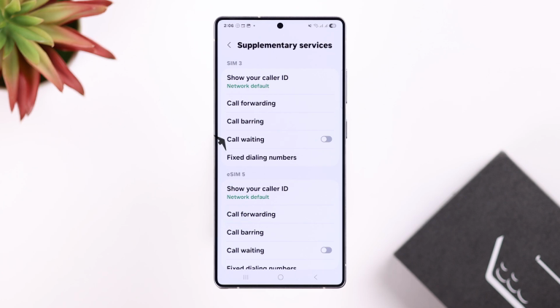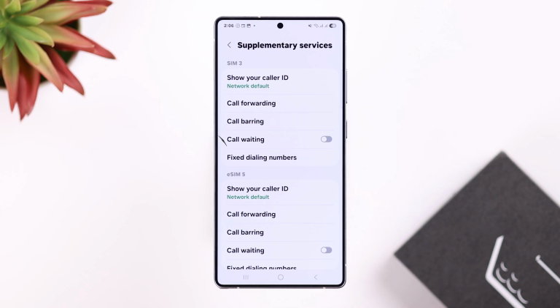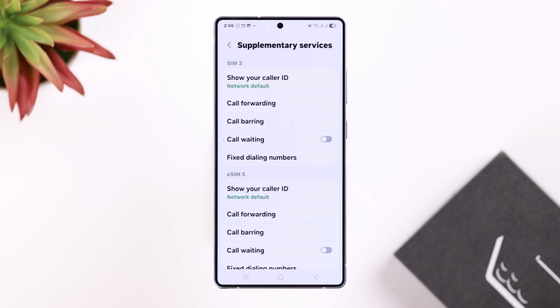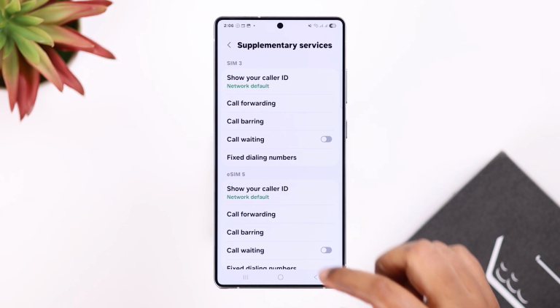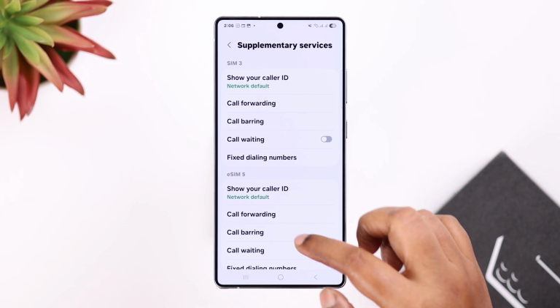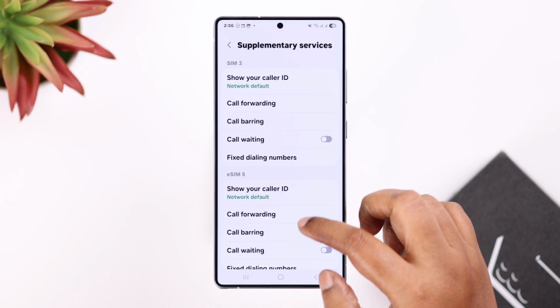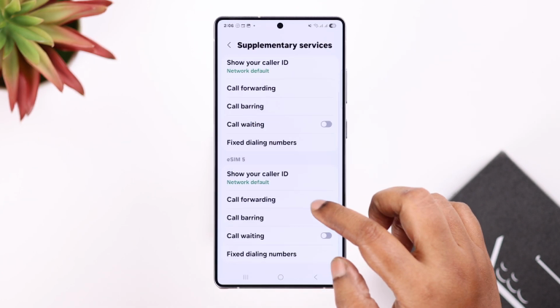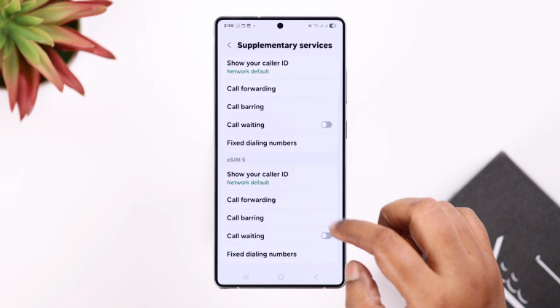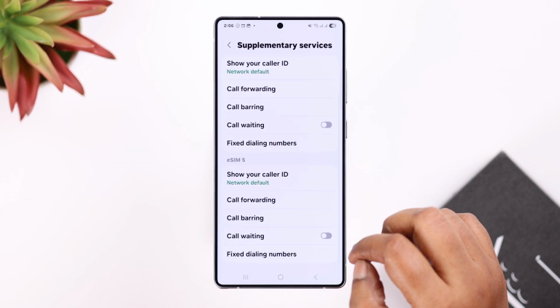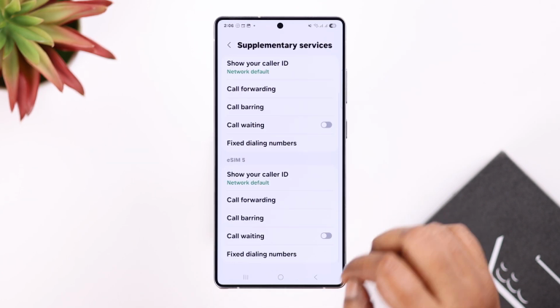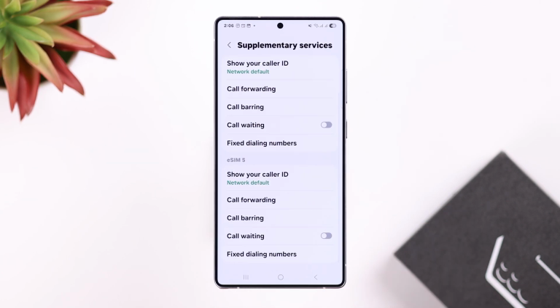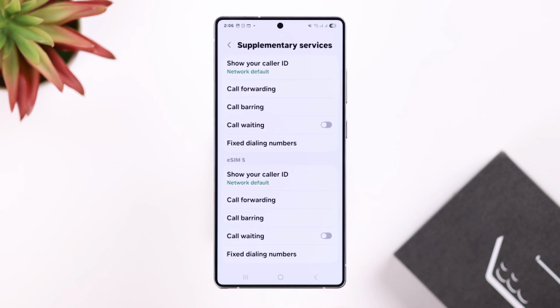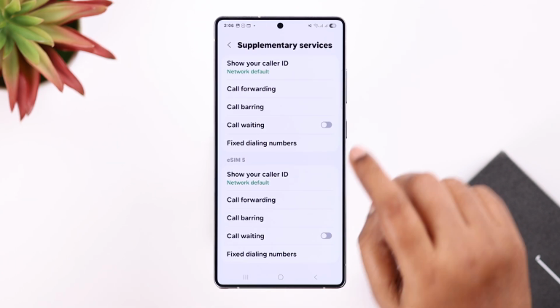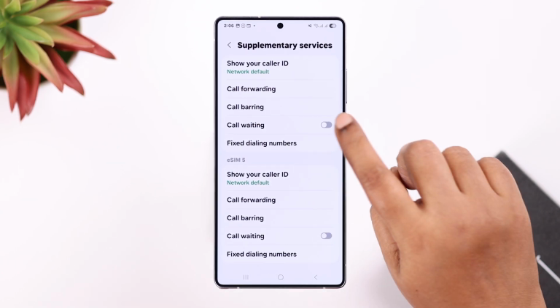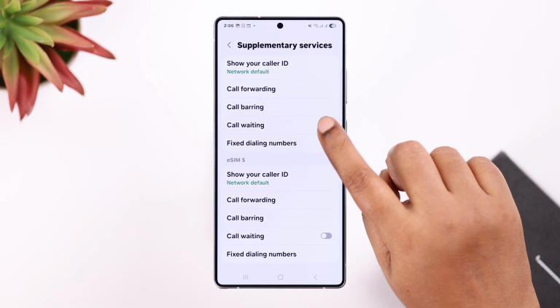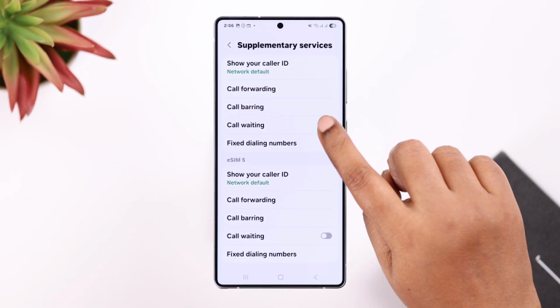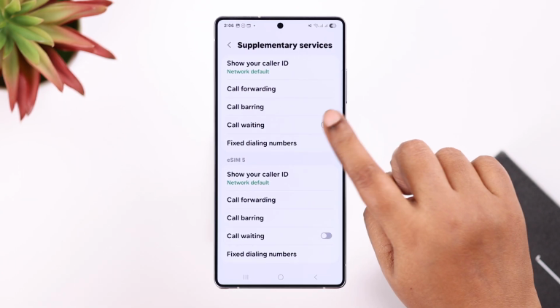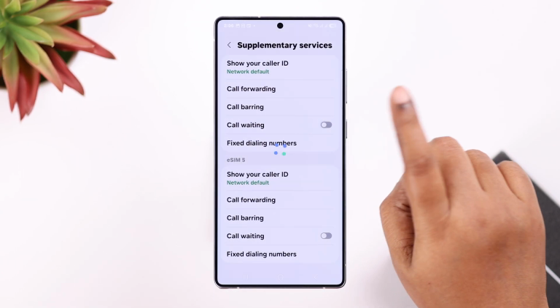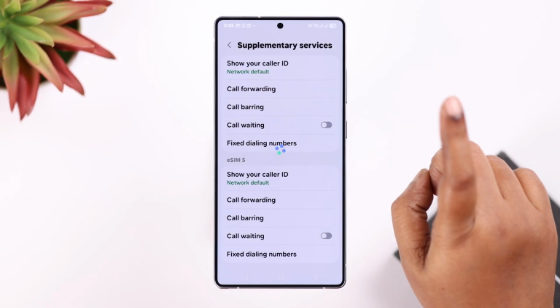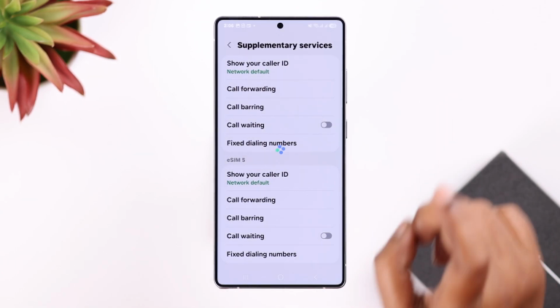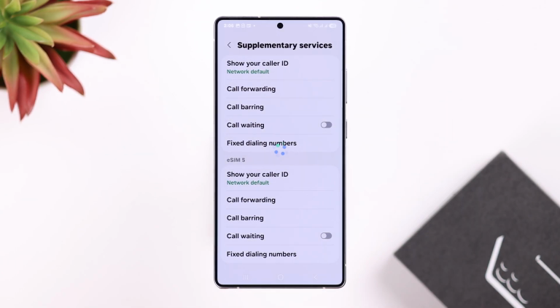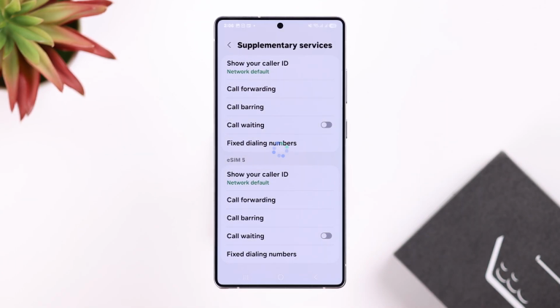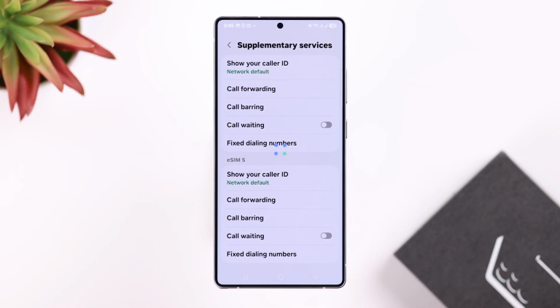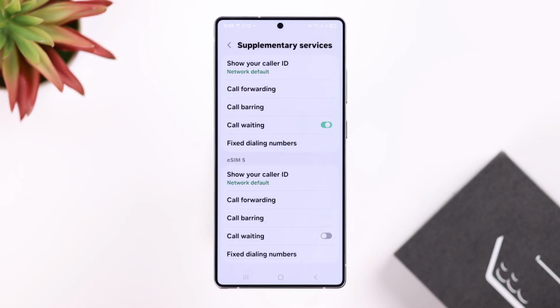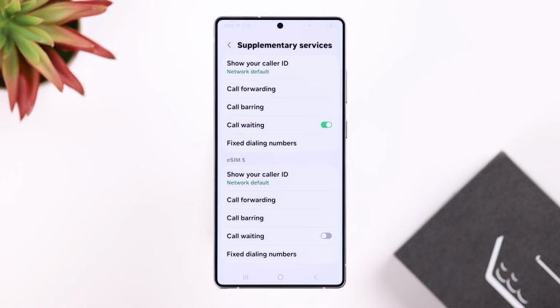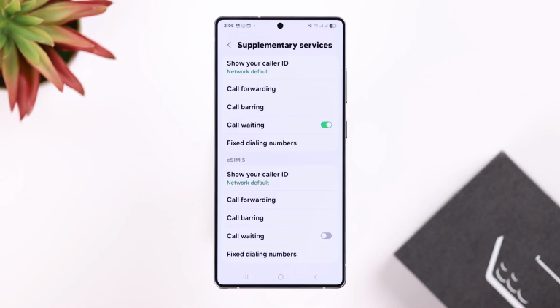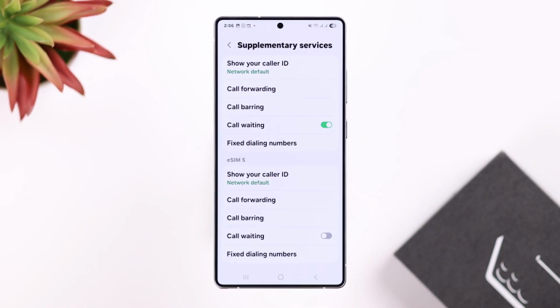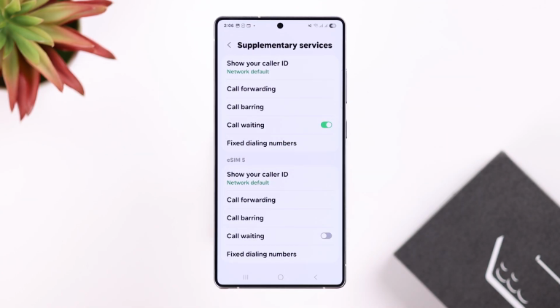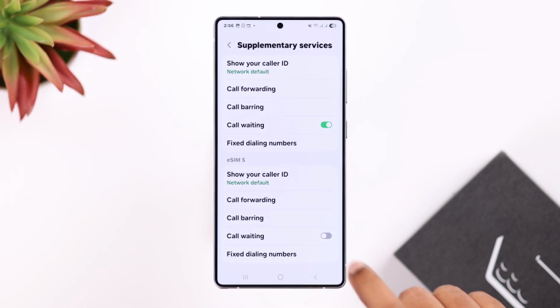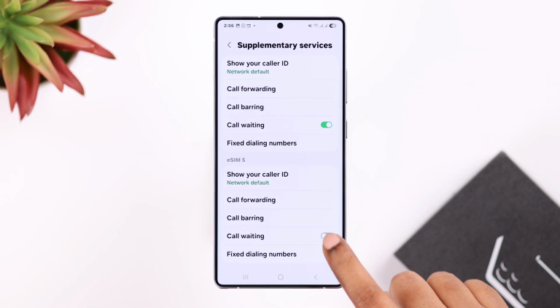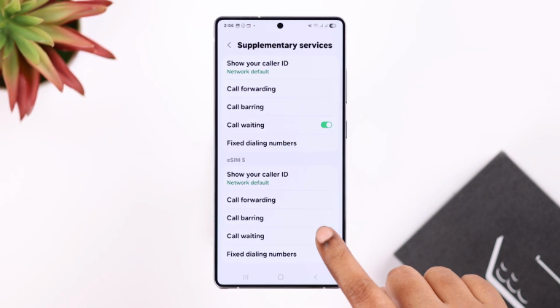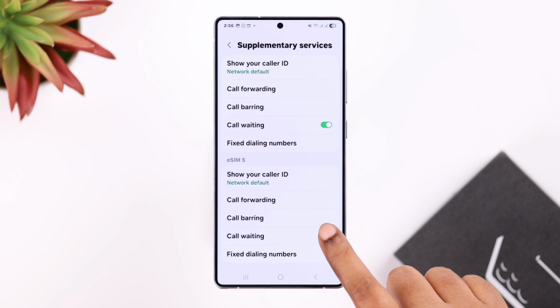If you're using dual SIM, turn on call waiting for that SIM, or both of them for that matter.